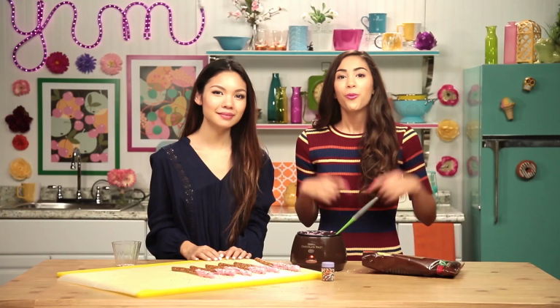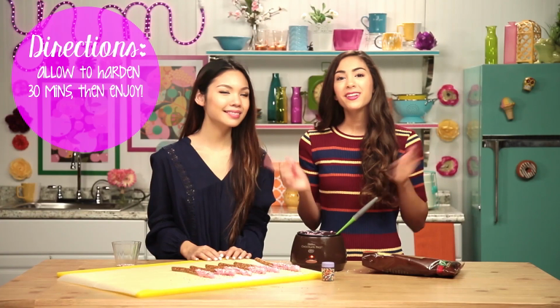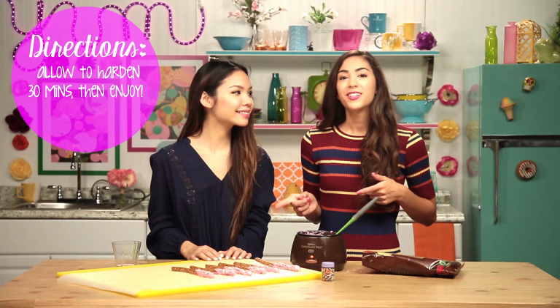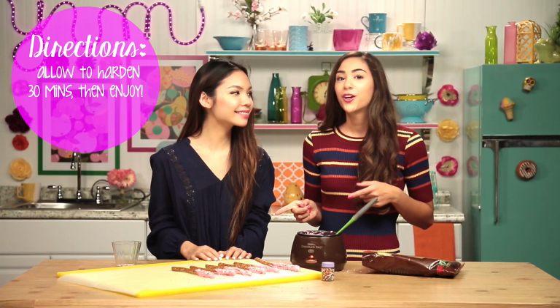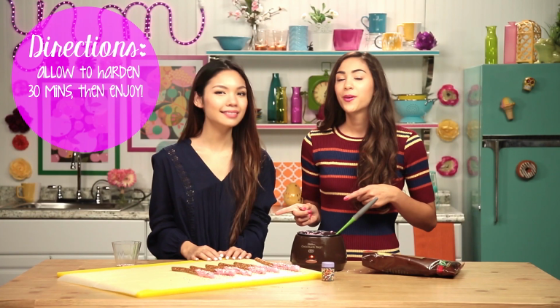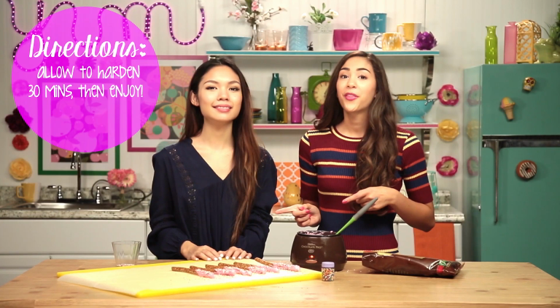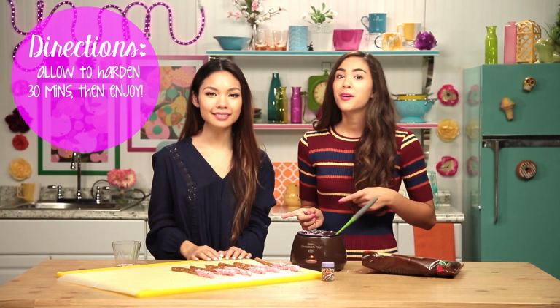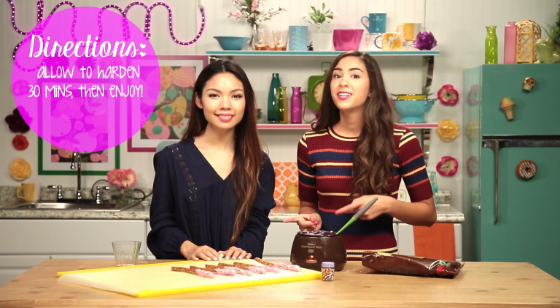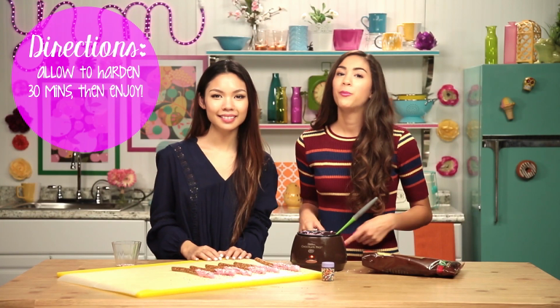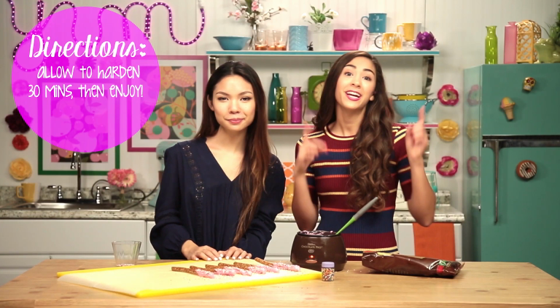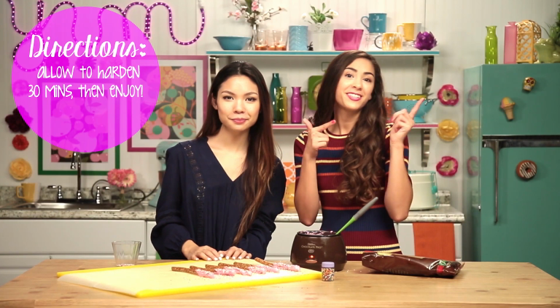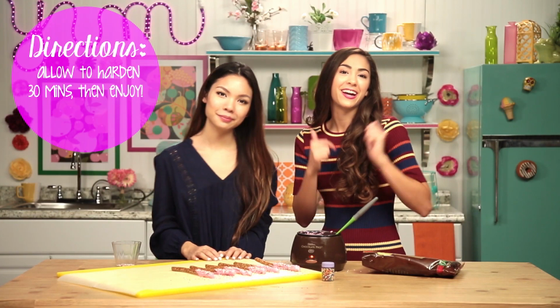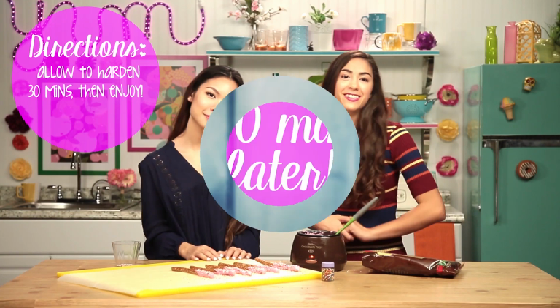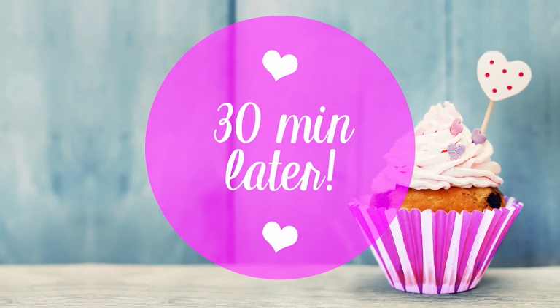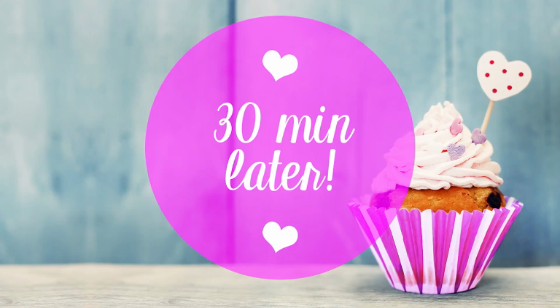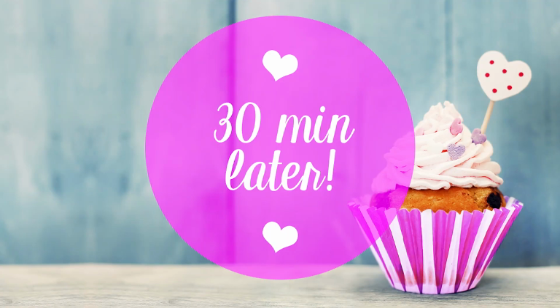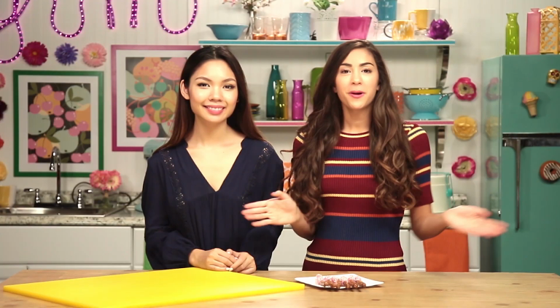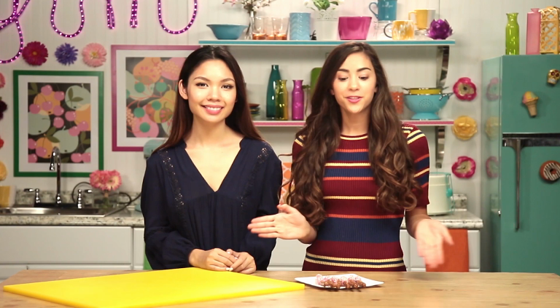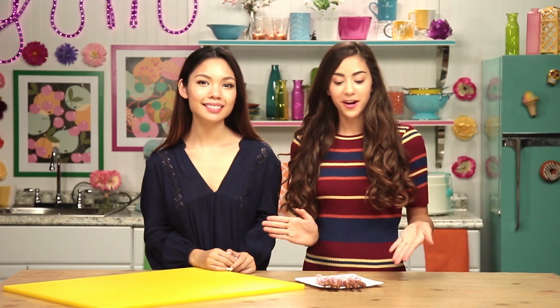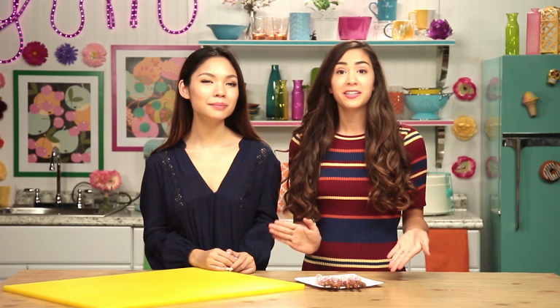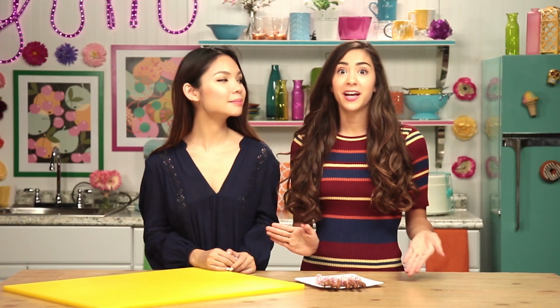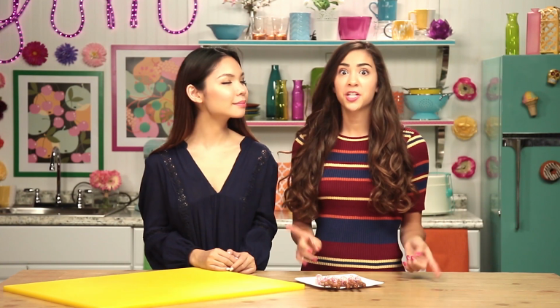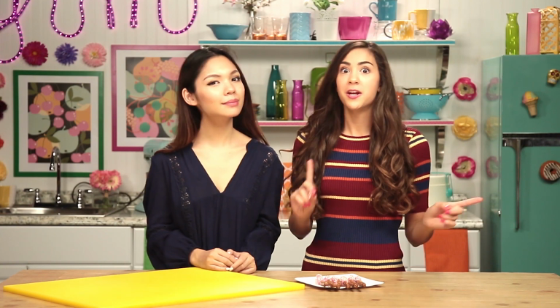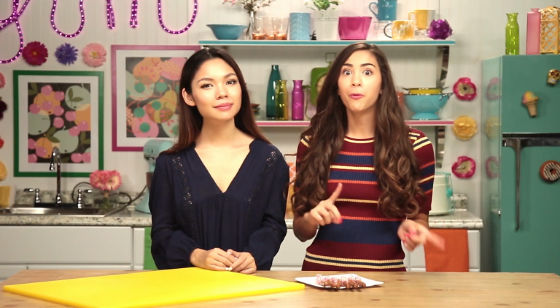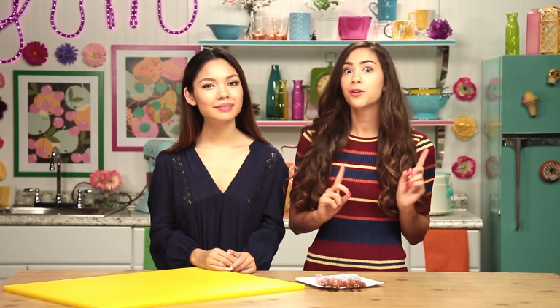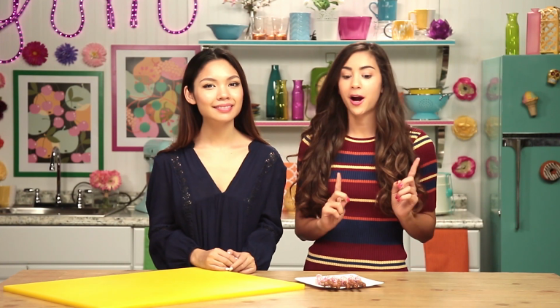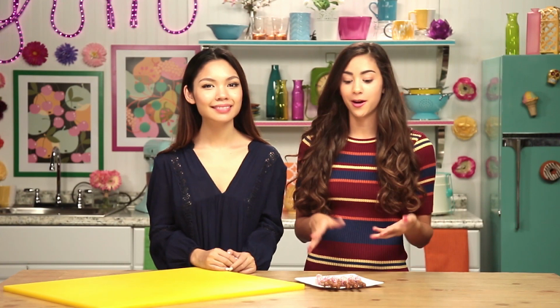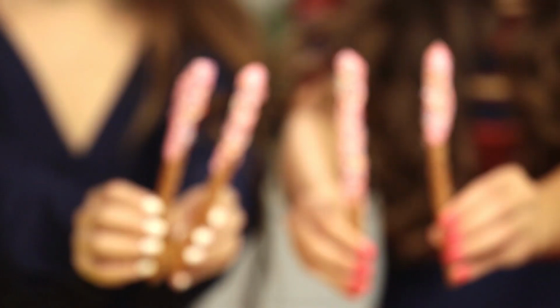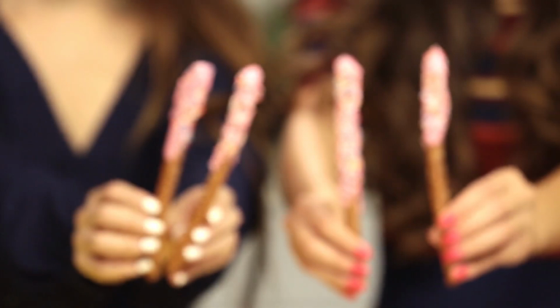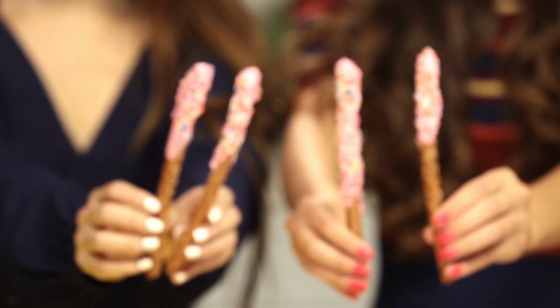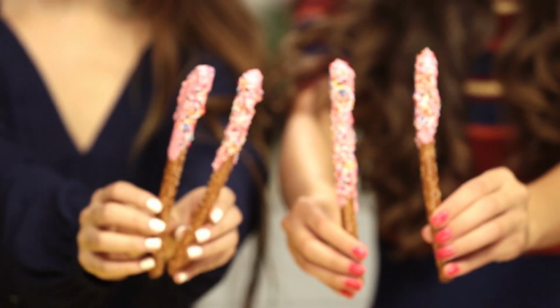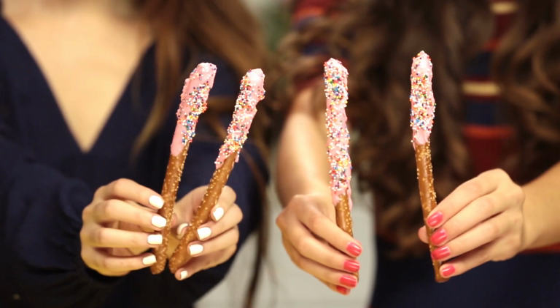We're going to let these harden for about 30 minutes, and then we can get to snacking. So our pretzels are finally set, and now we can try them. They look super adorable.